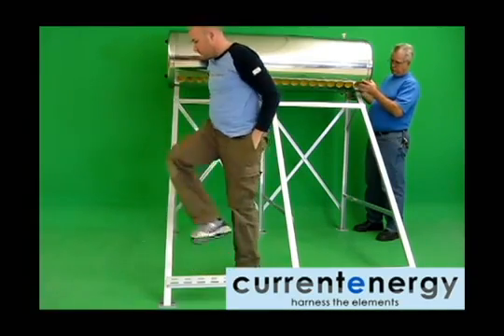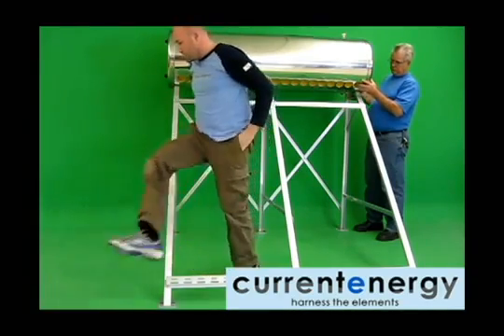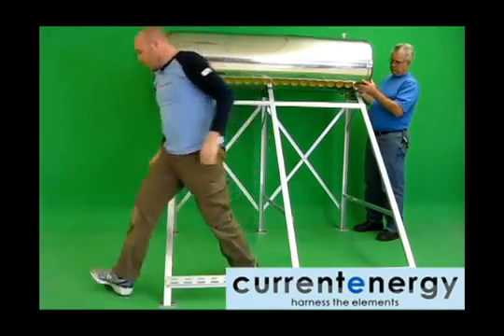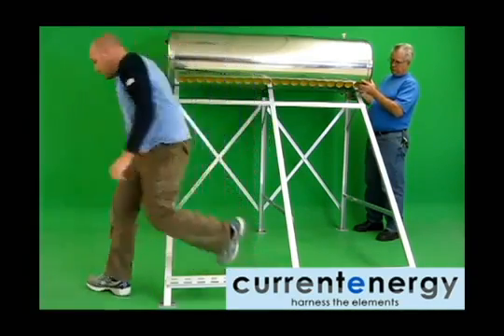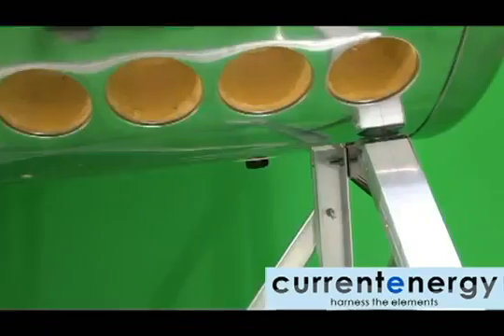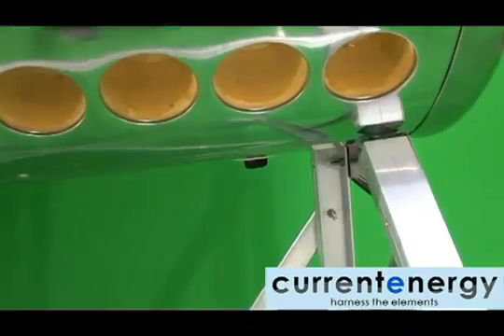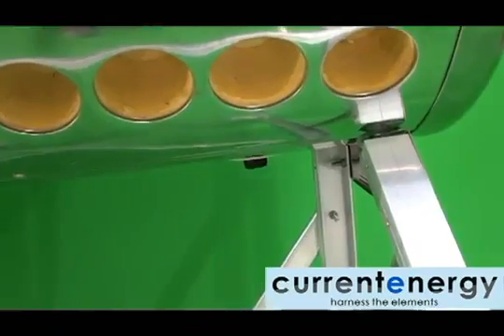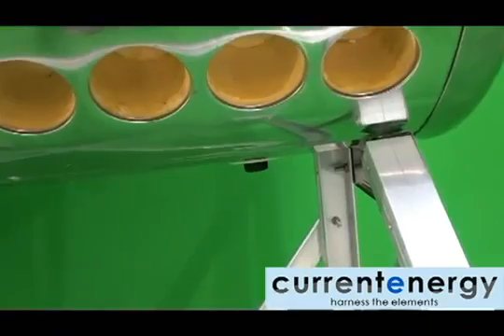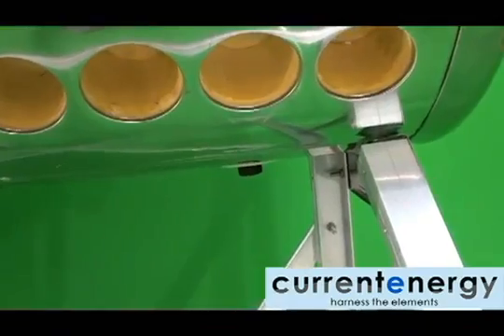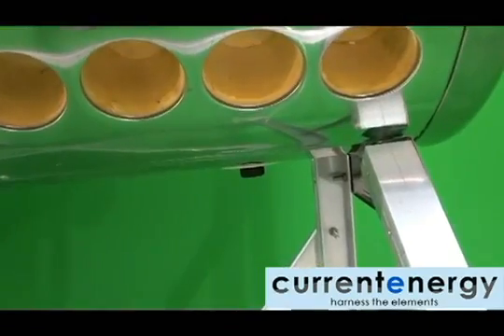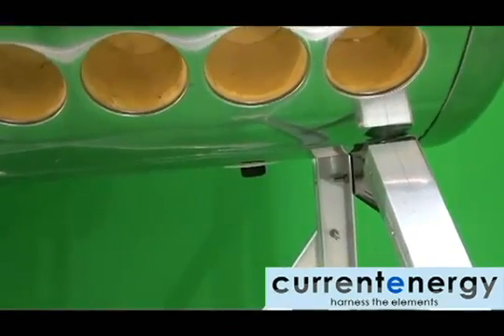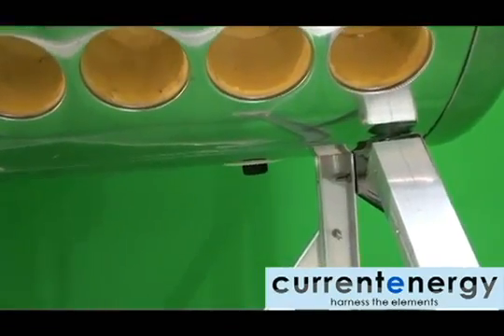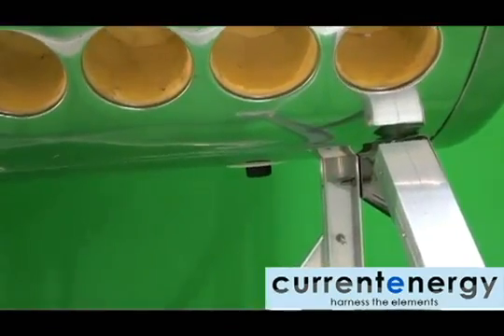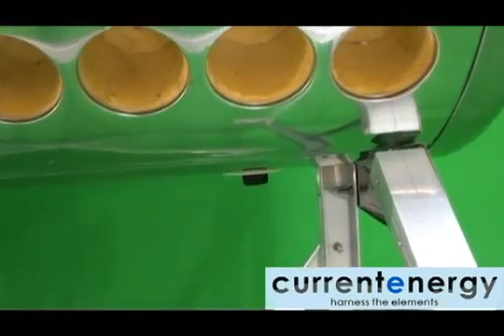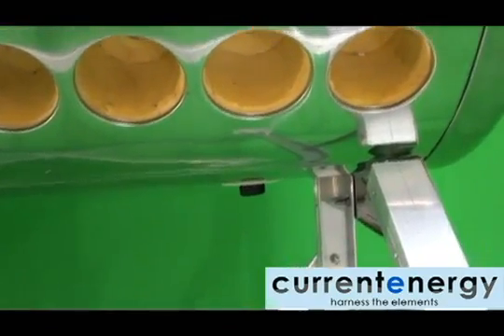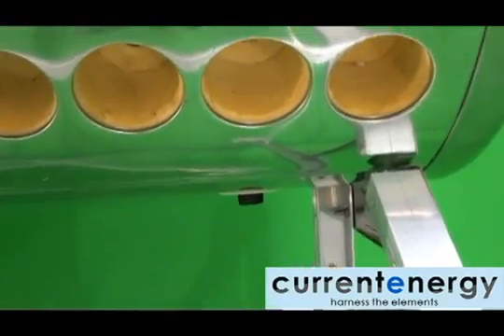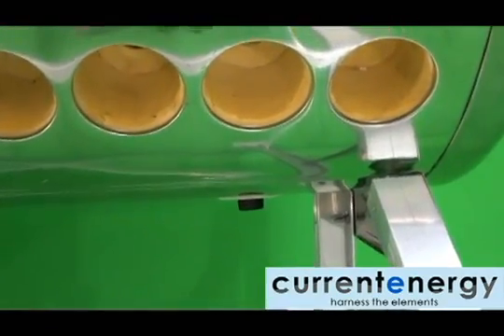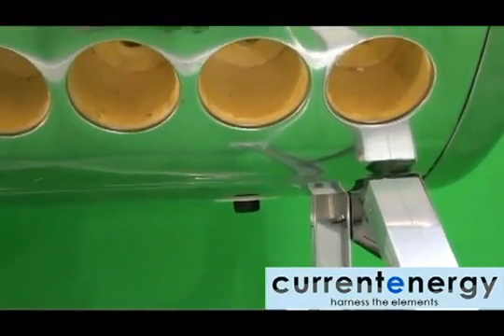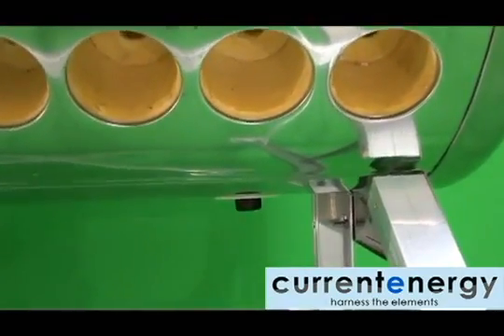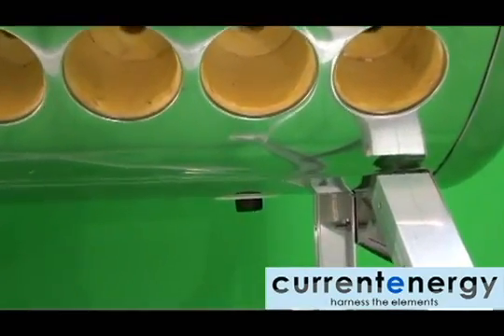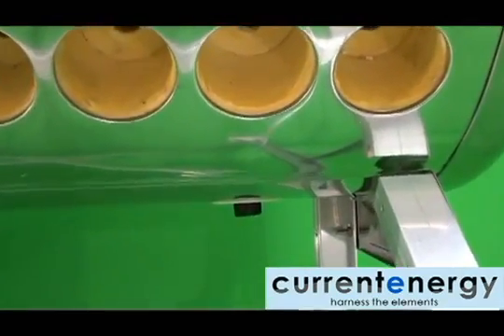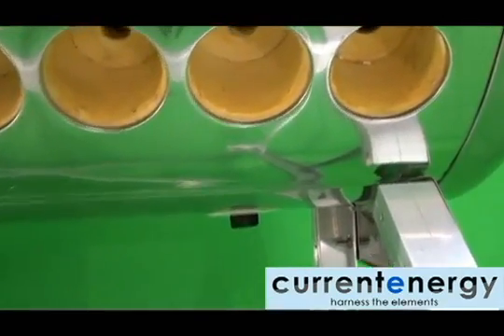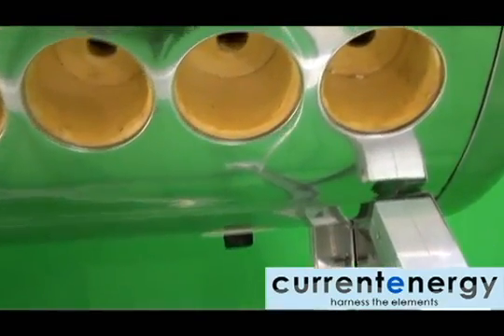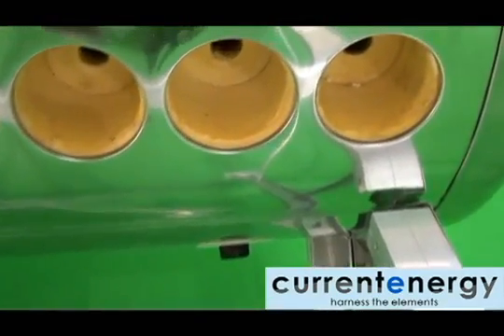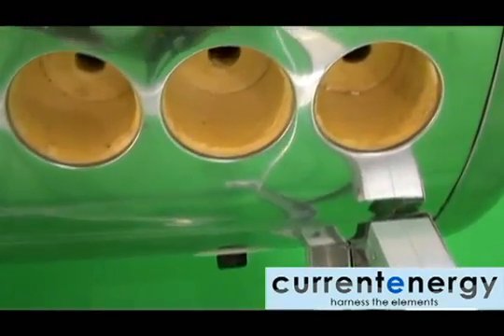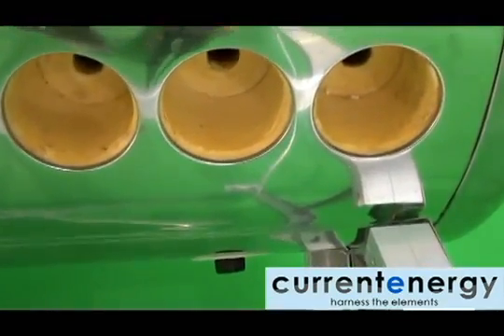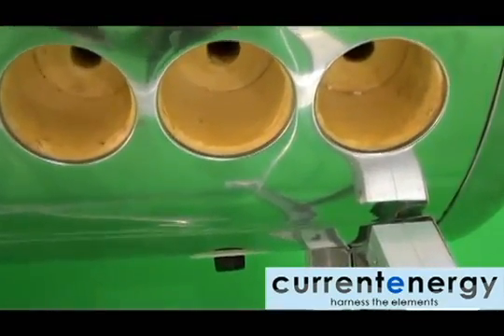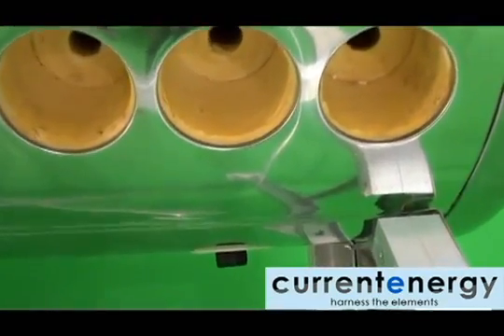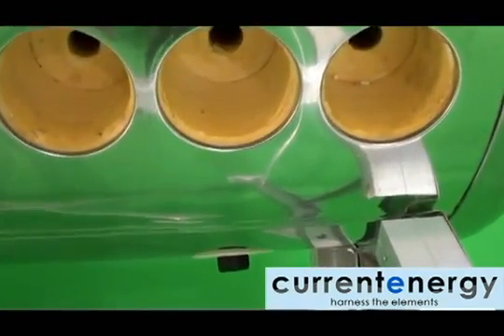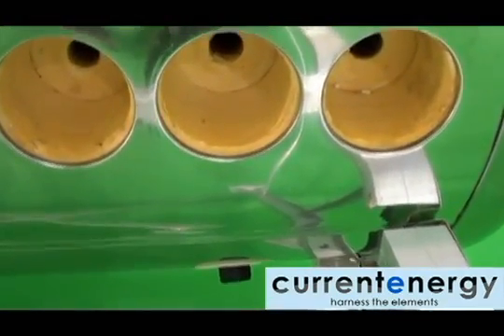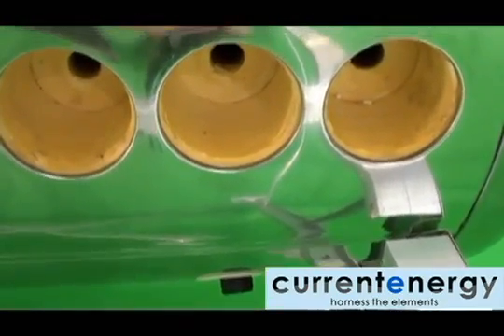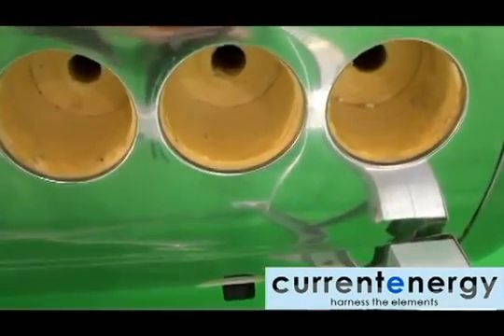The tank is comprised of three parts: the inner tank, which will hold the liquid, an insulation layer, and the outer casing.